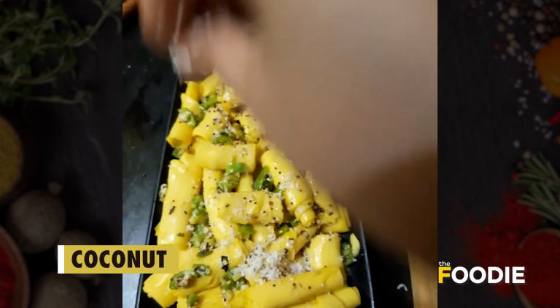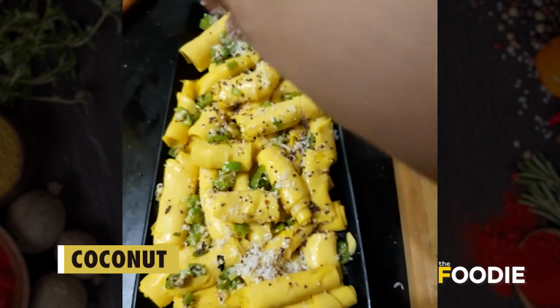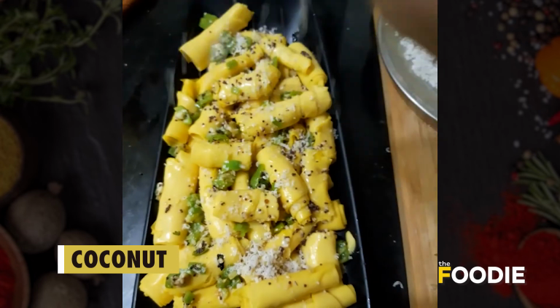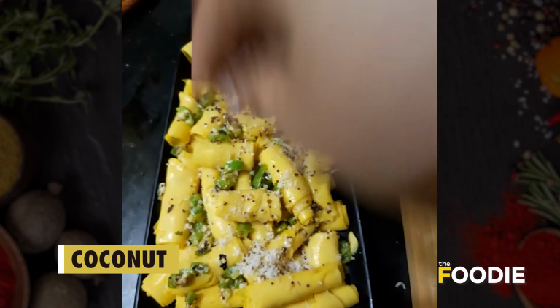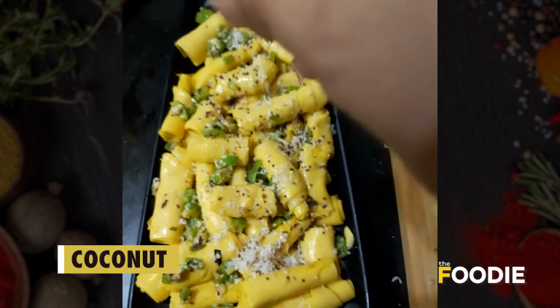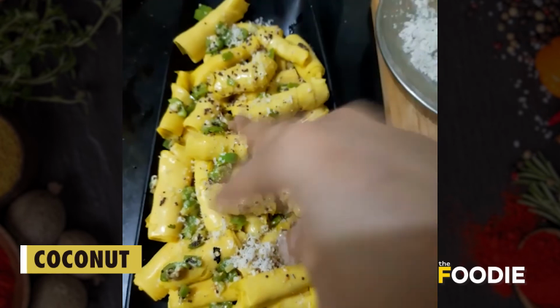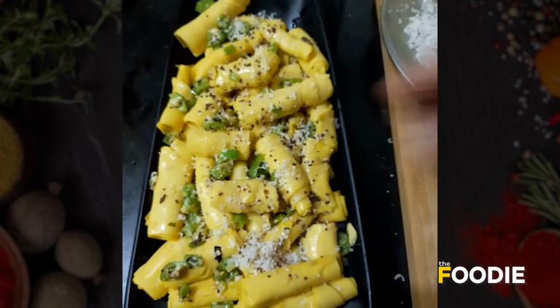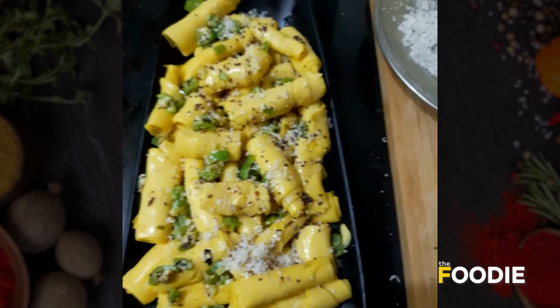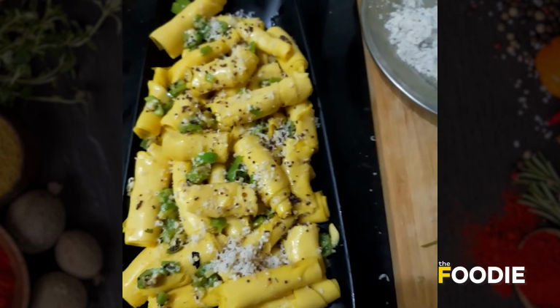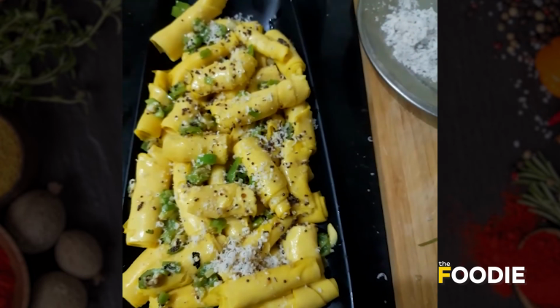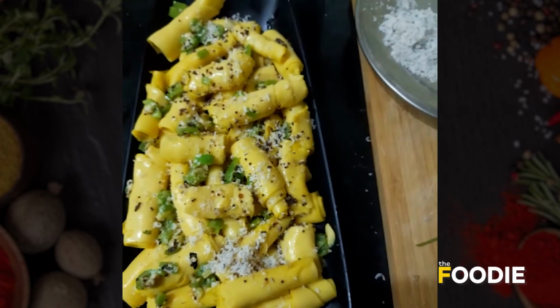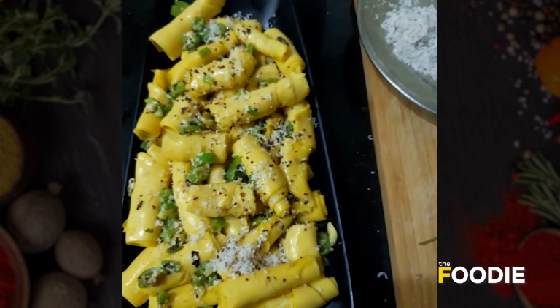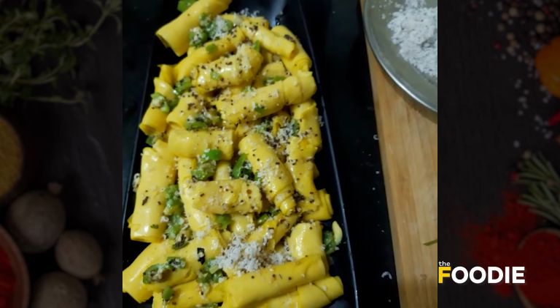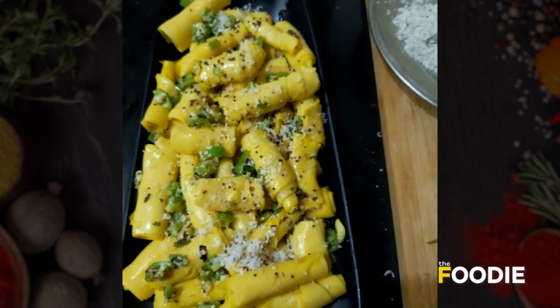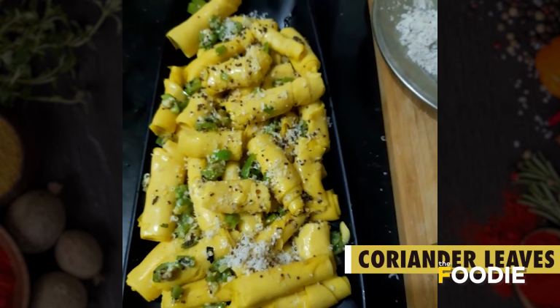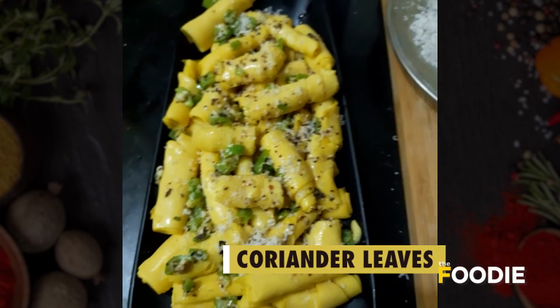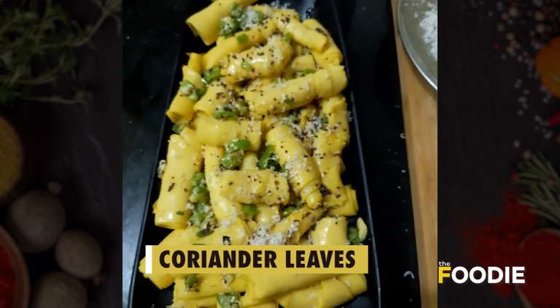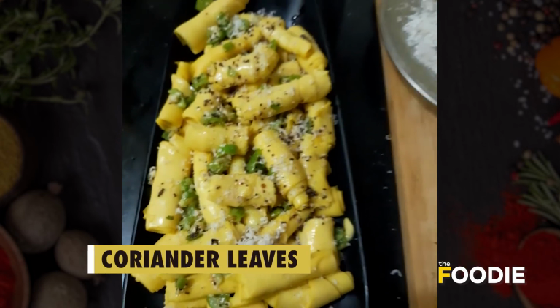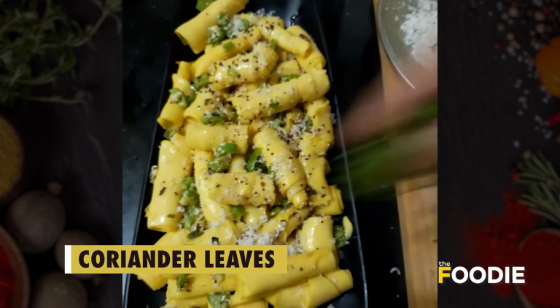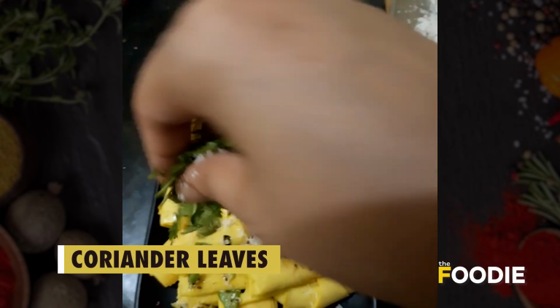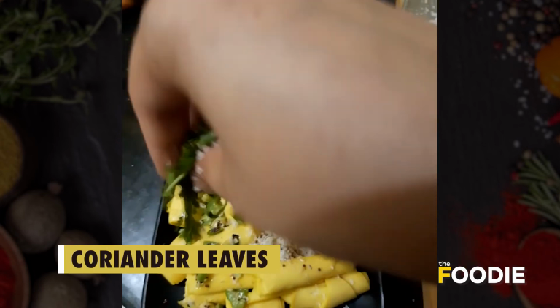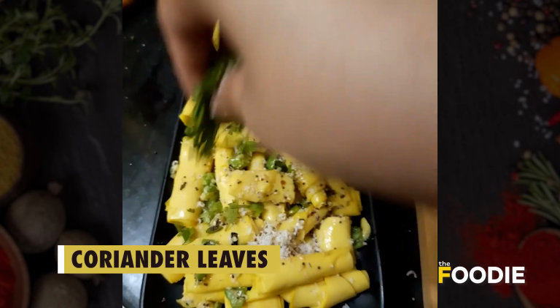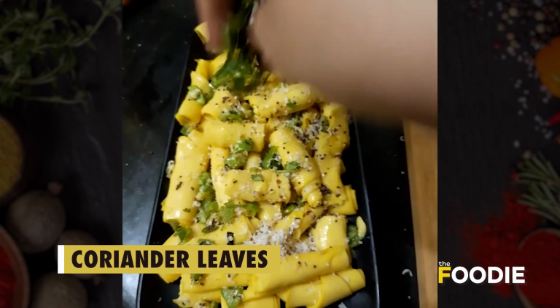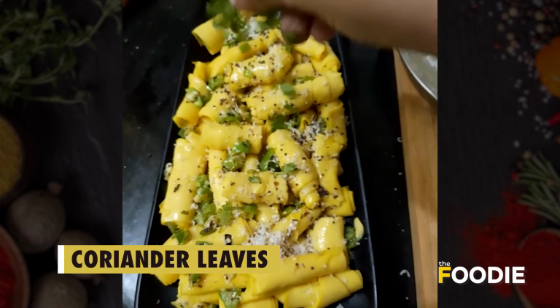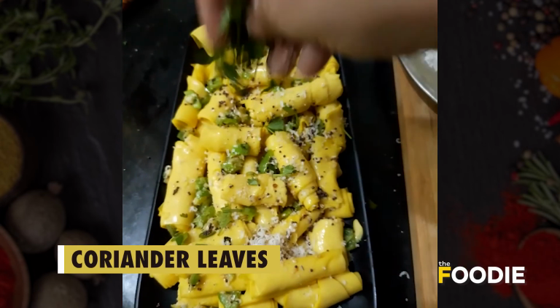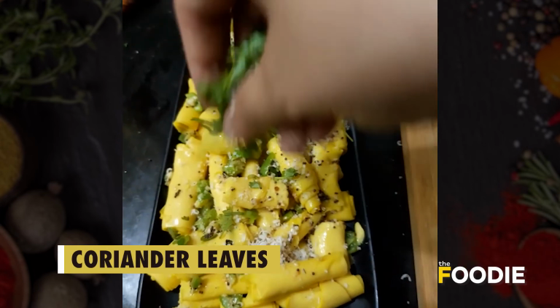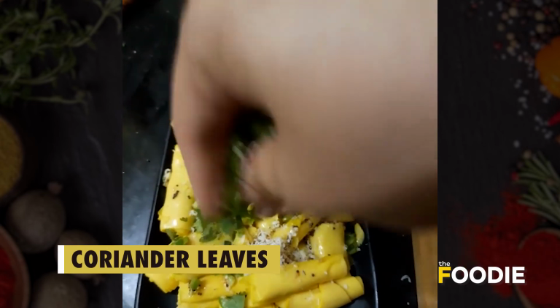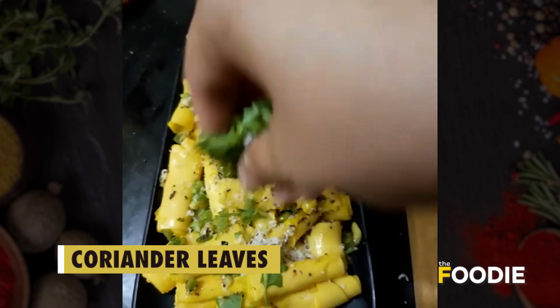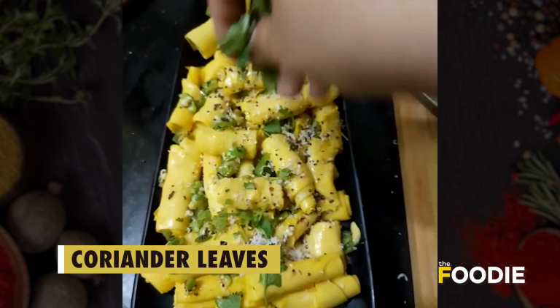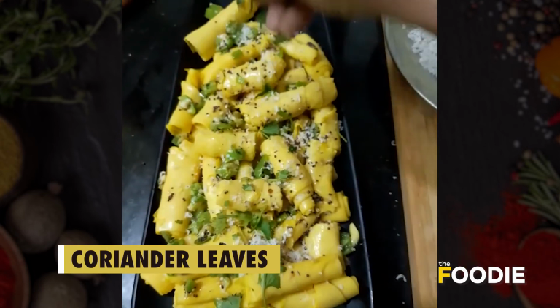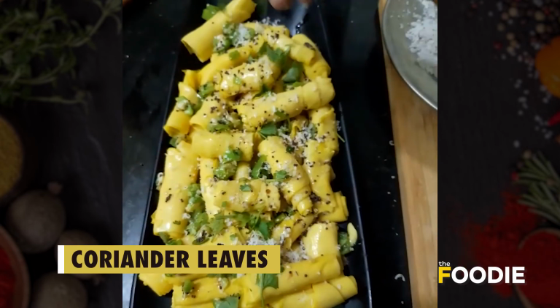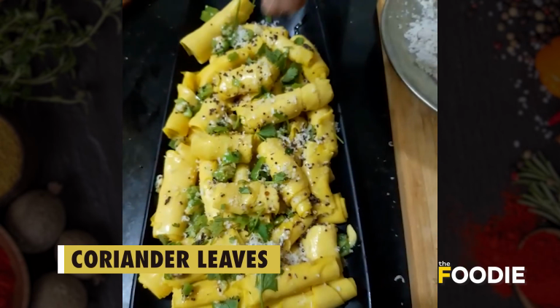You can top with grated coconut or dry coconut if you have it, and some fresh coriander.